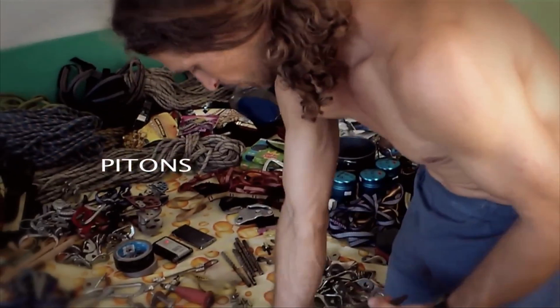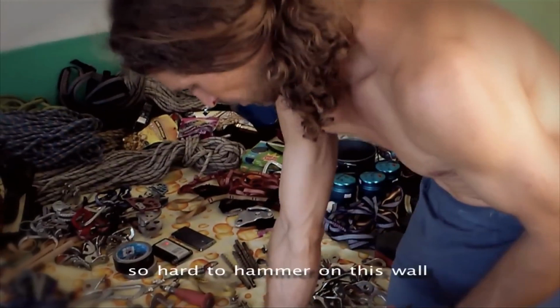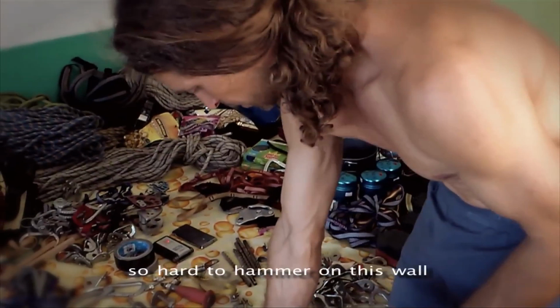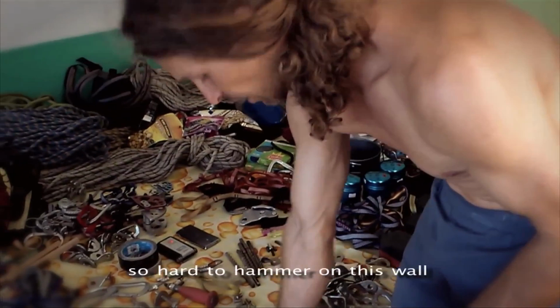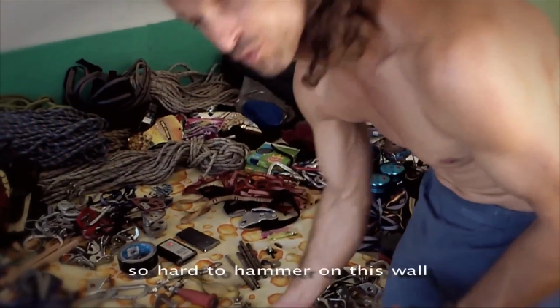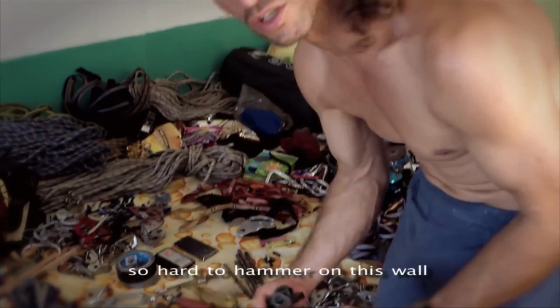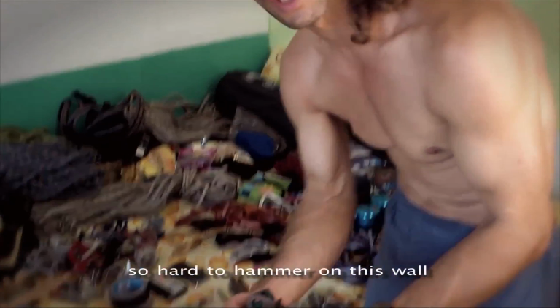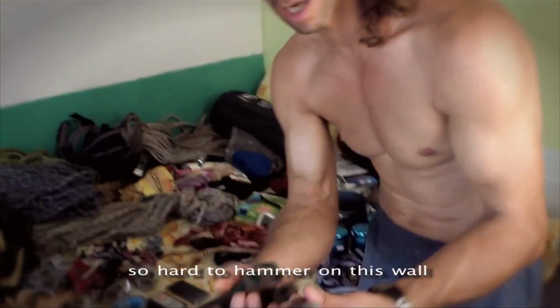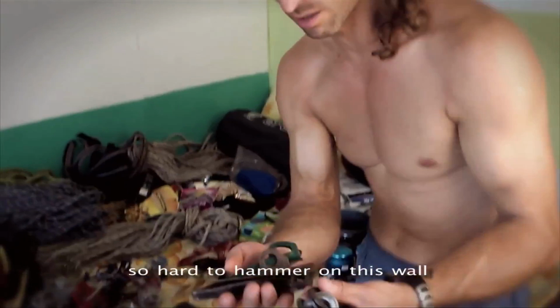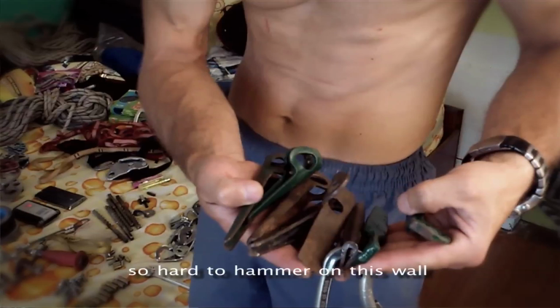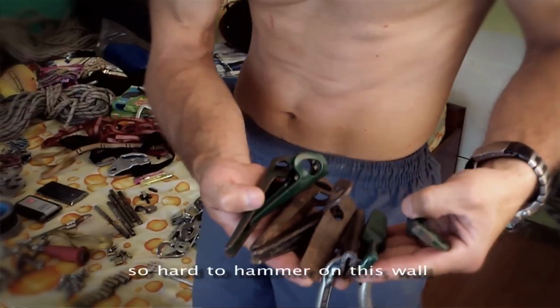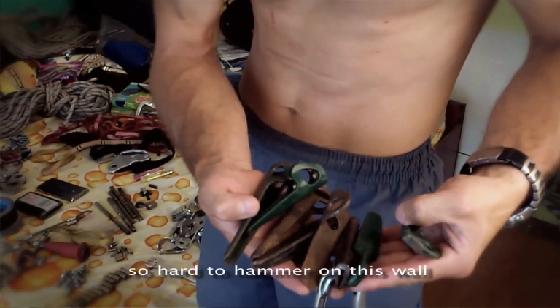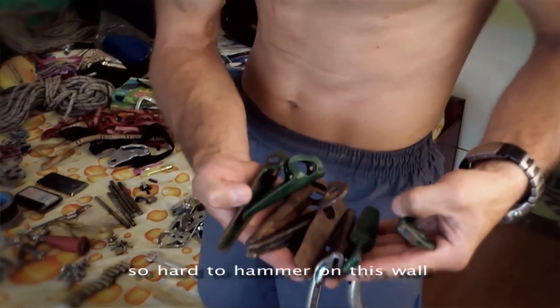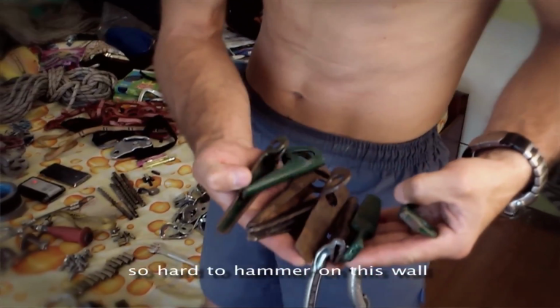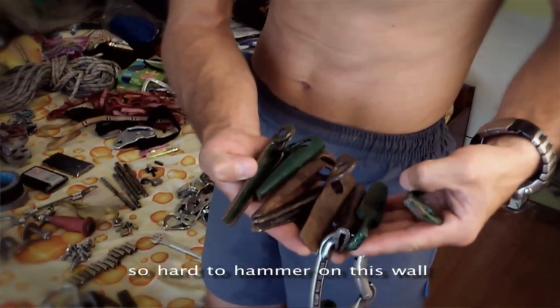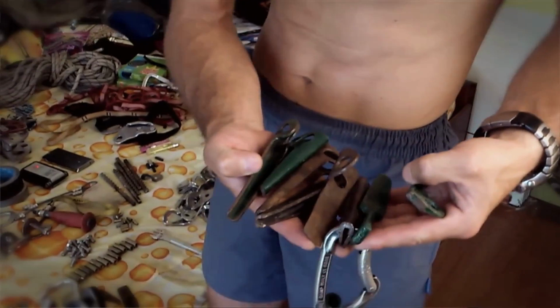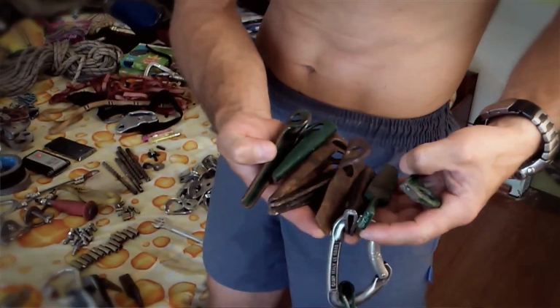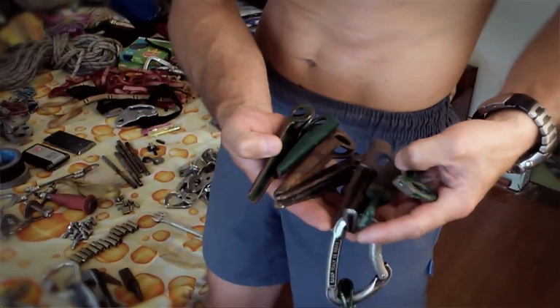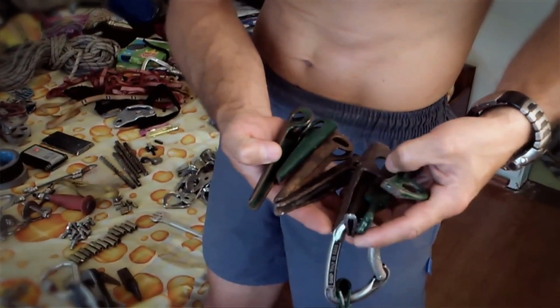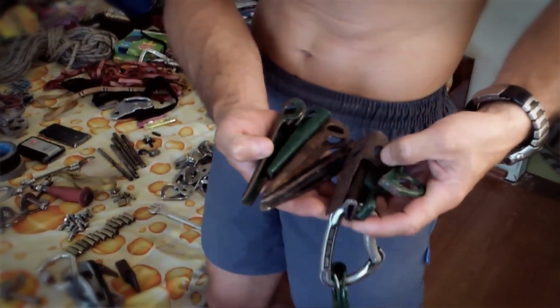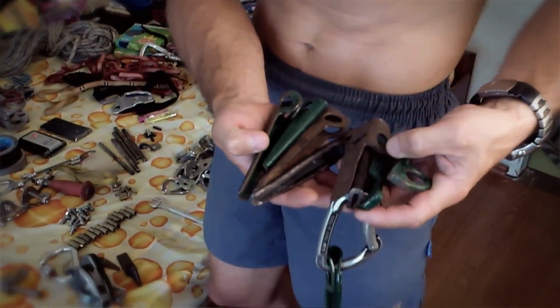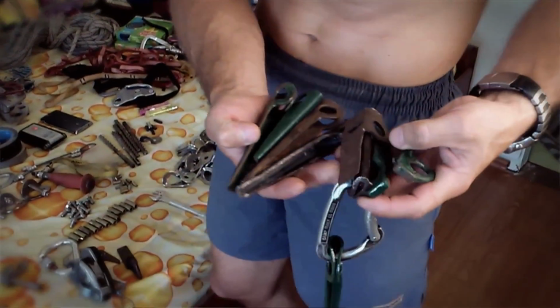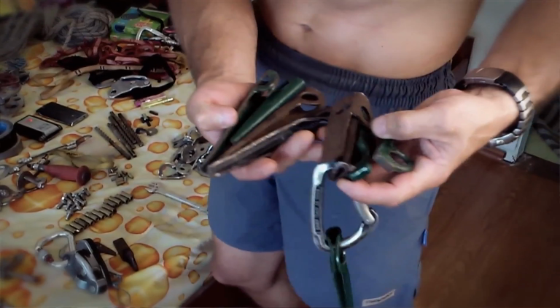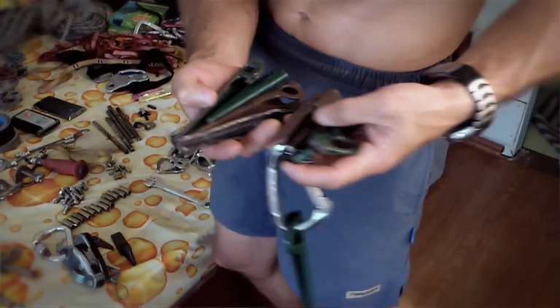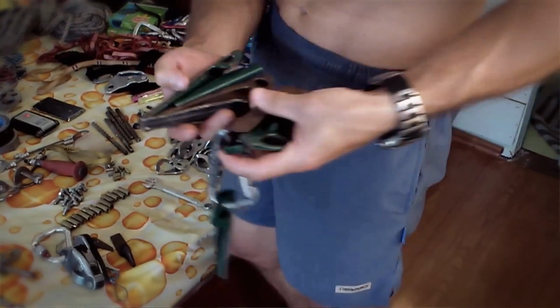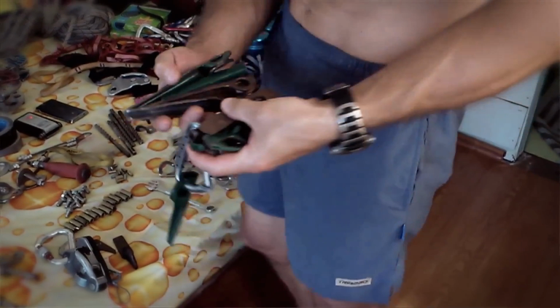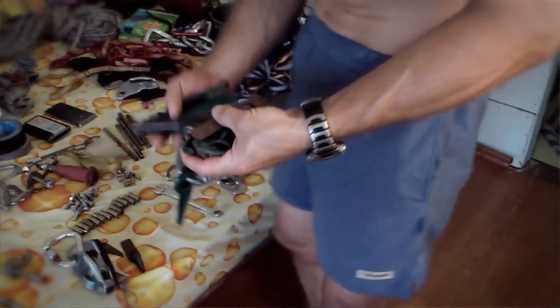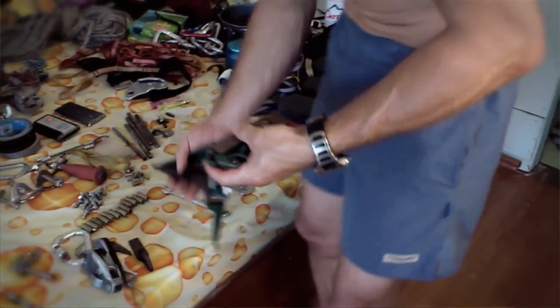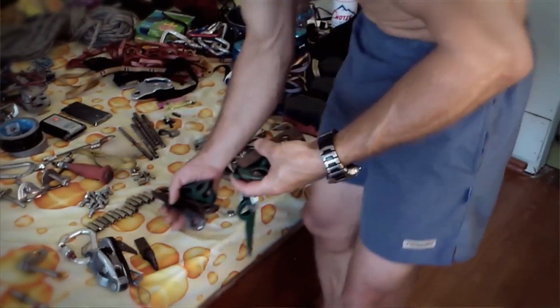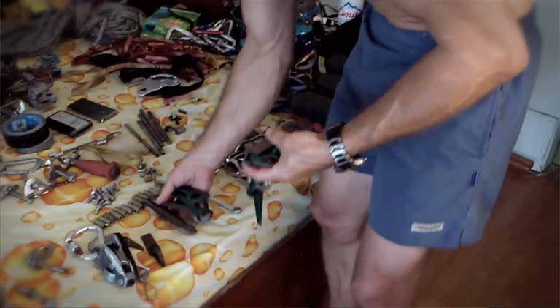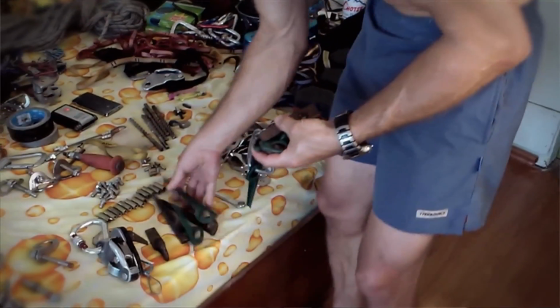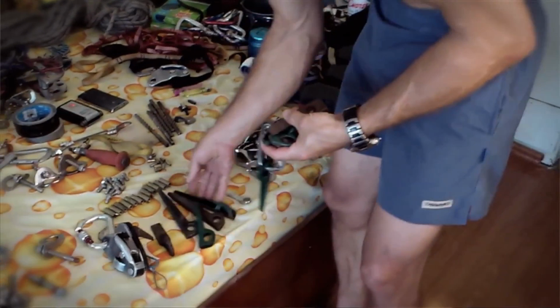Mamy tych haków tylko kilka. Te haki — niektóre będziemy wybijać, niektóre będziemy zostawiać na stałe.